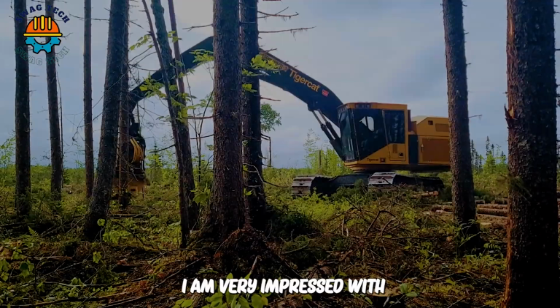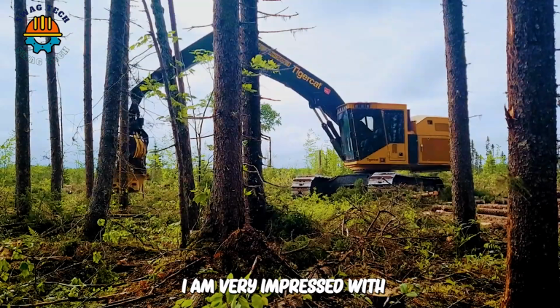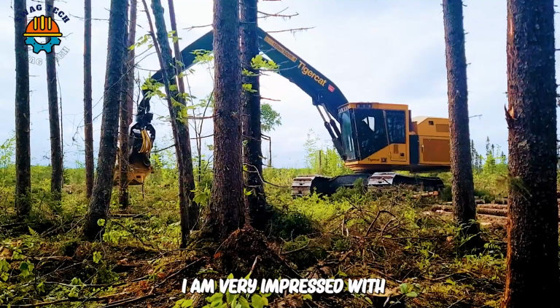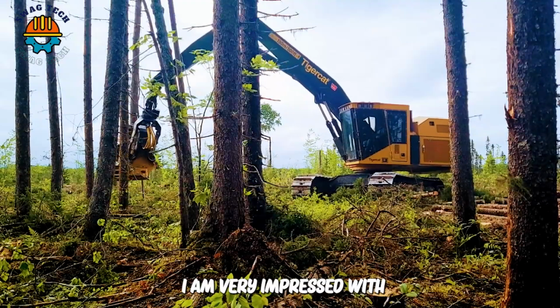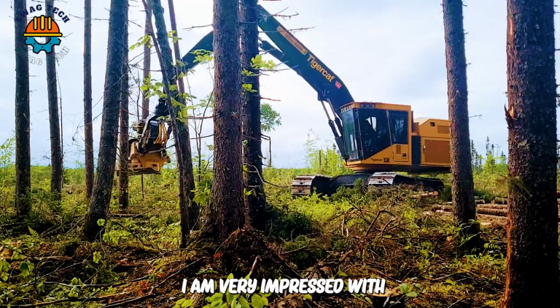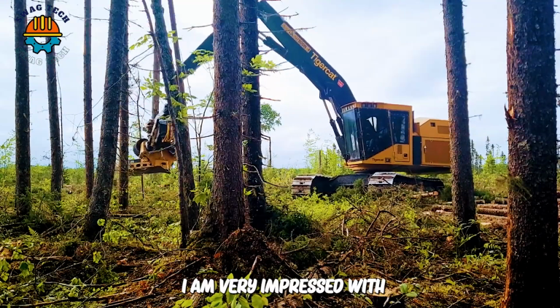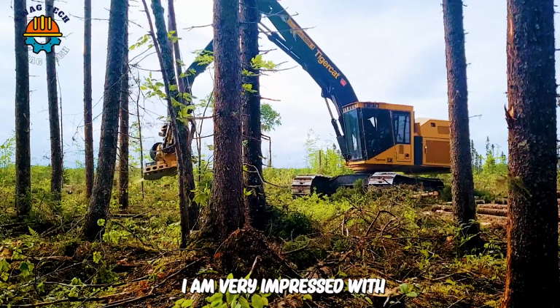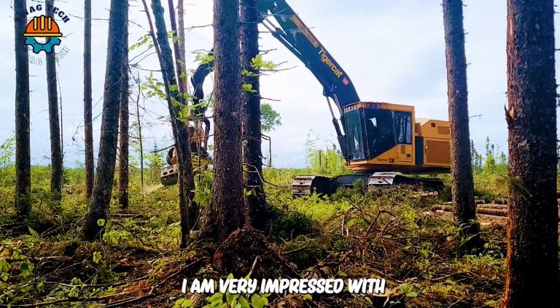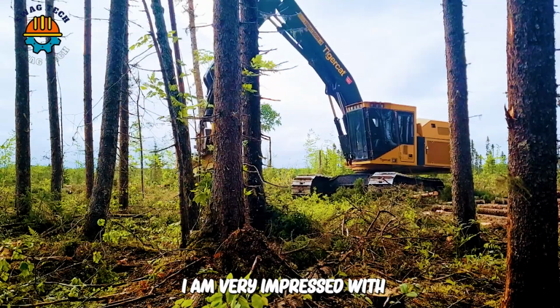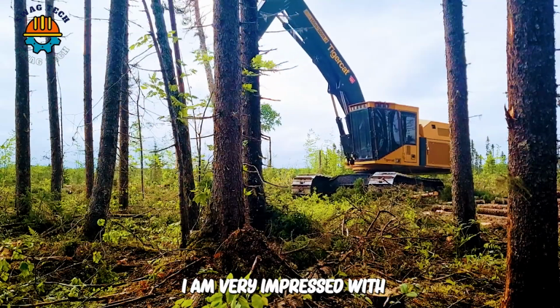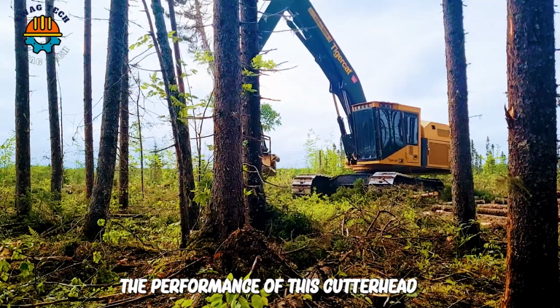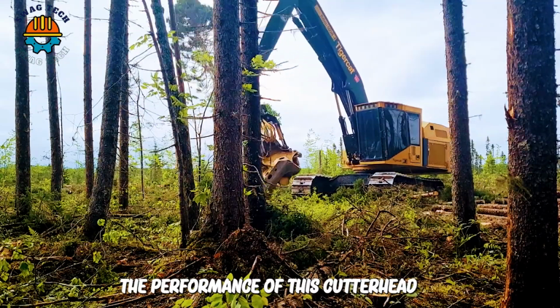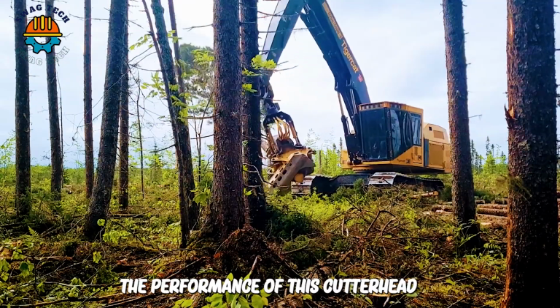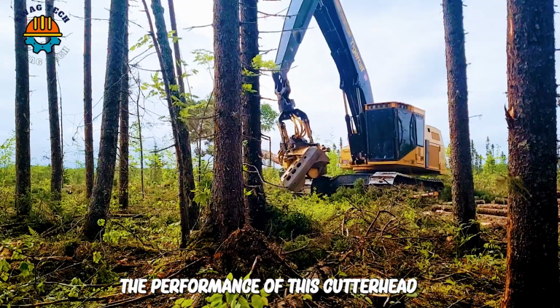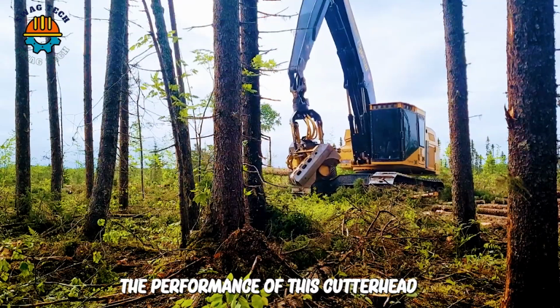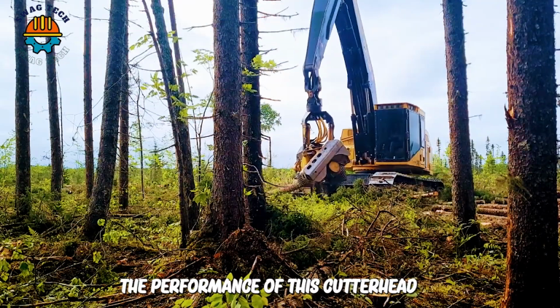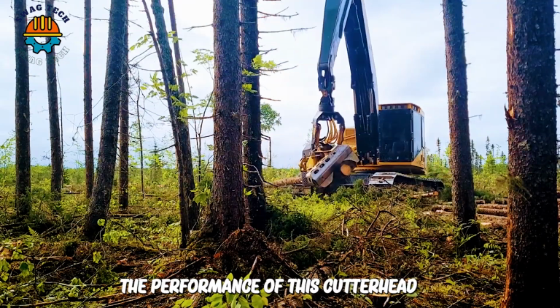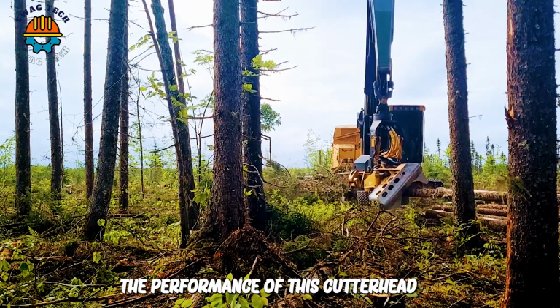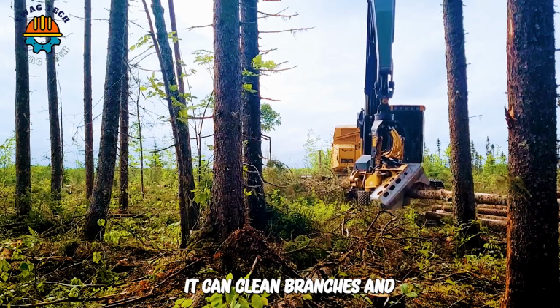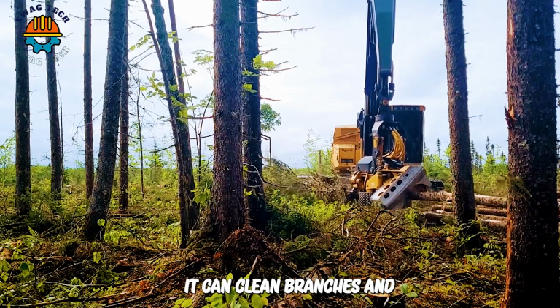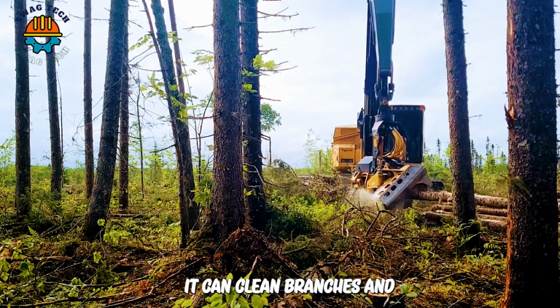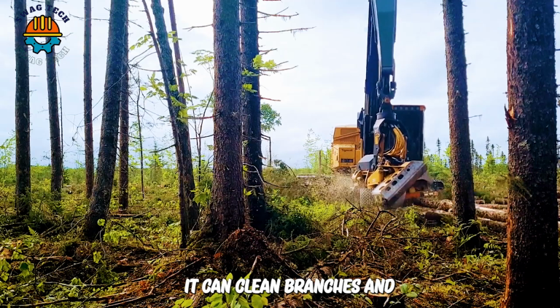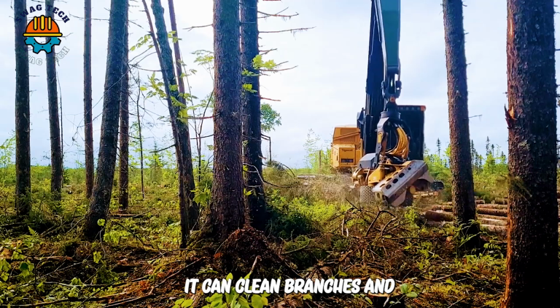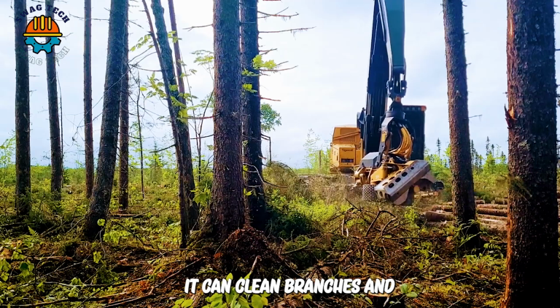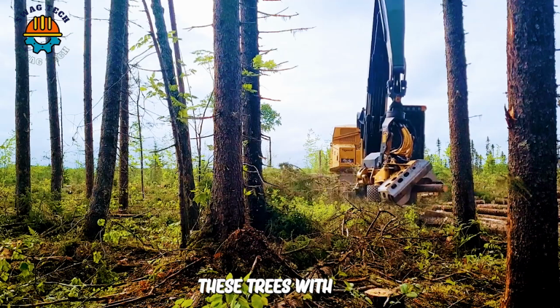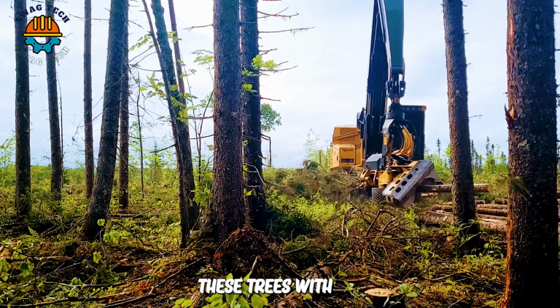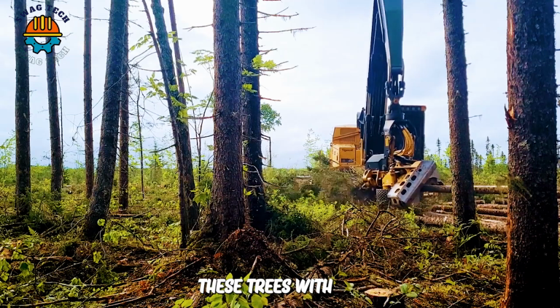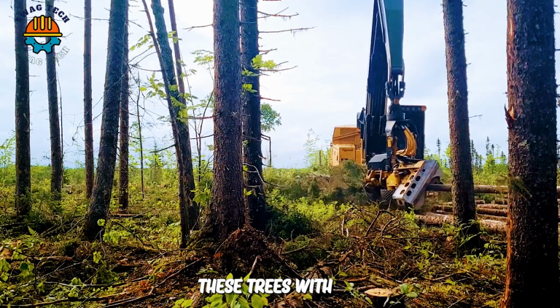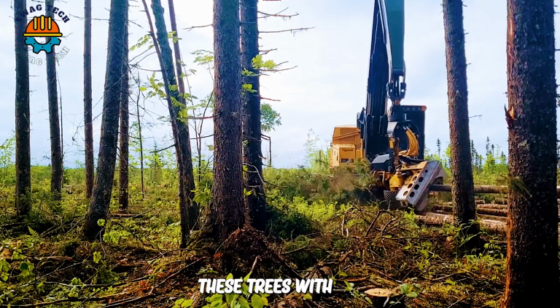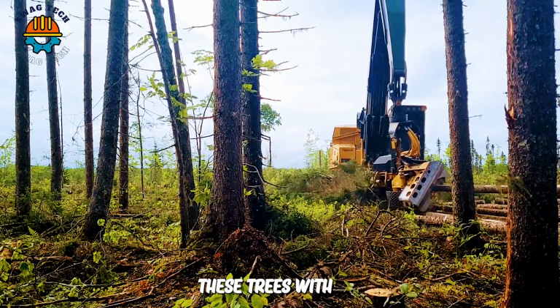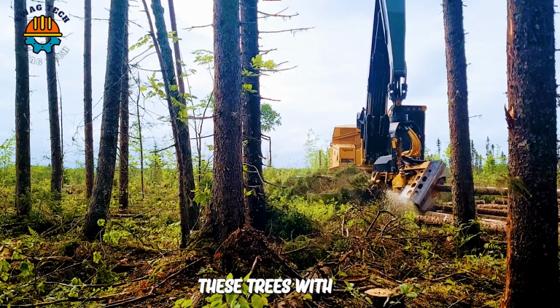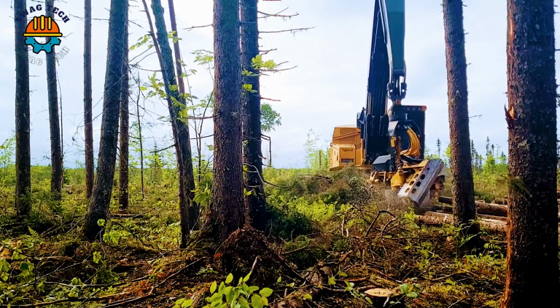I am very impressed with the performance of this cutter head. It can clean branches and cut these trees with ease.